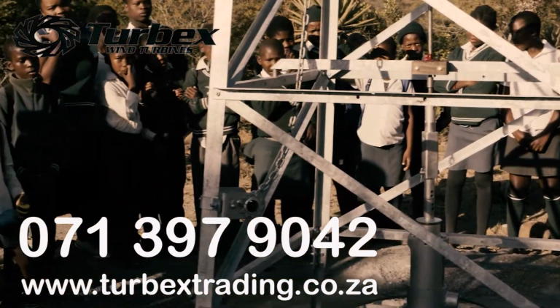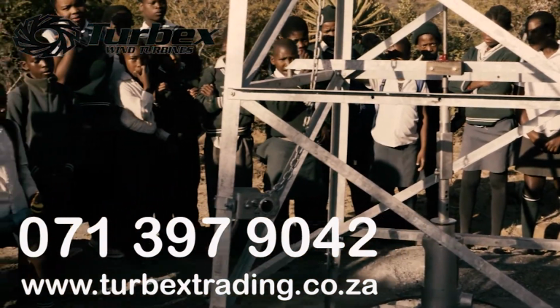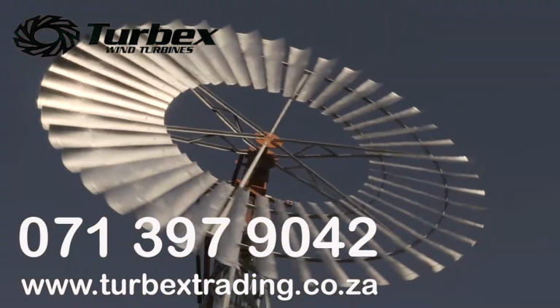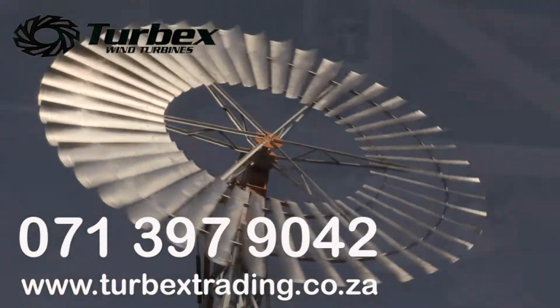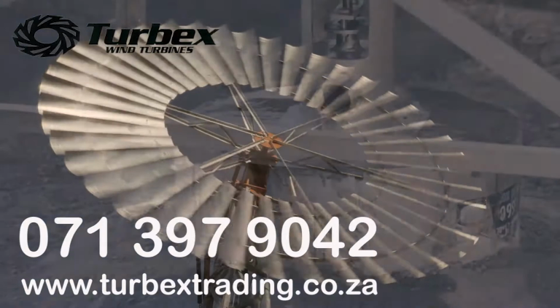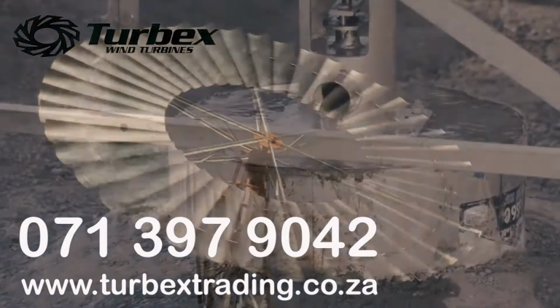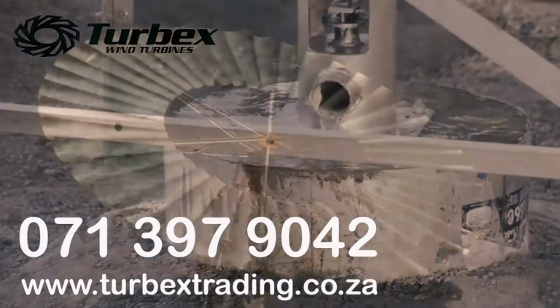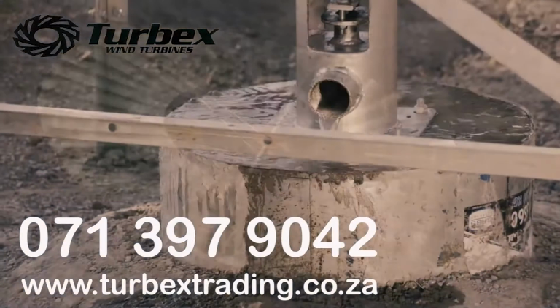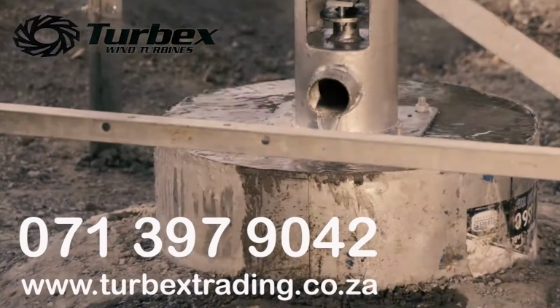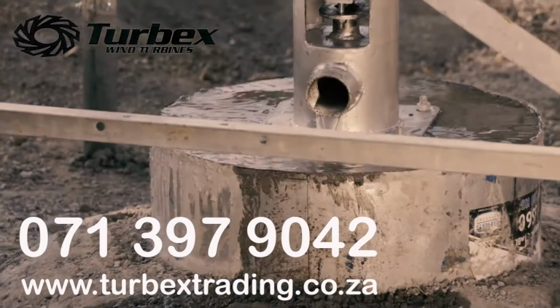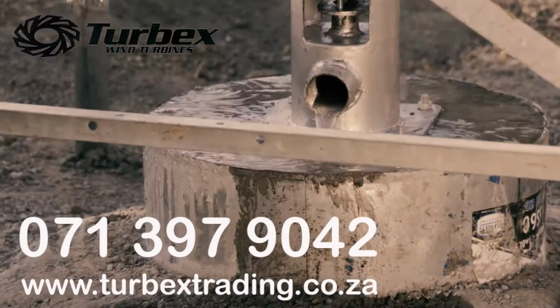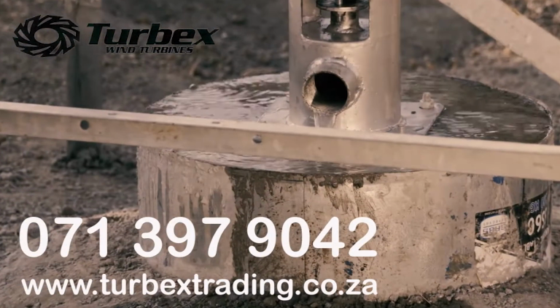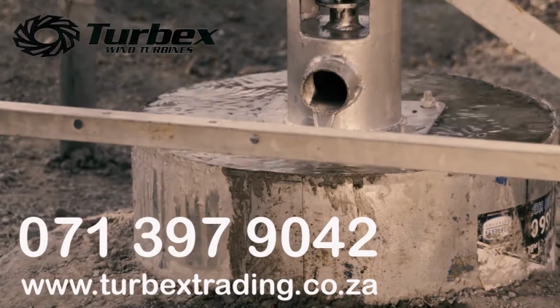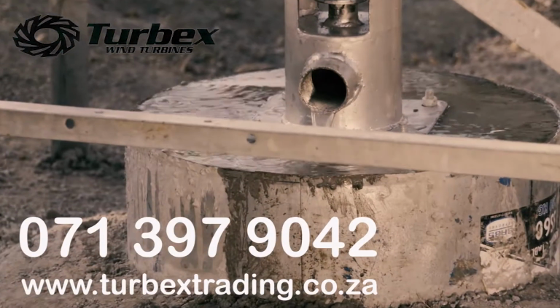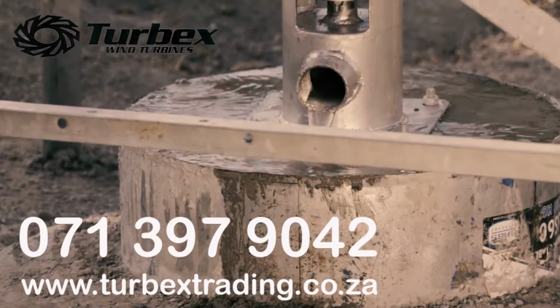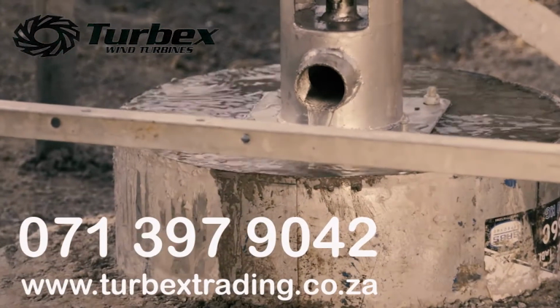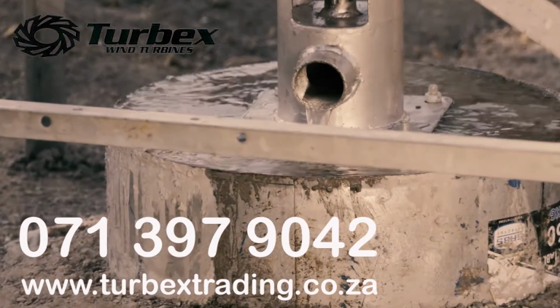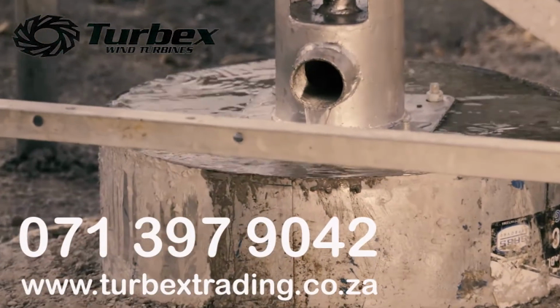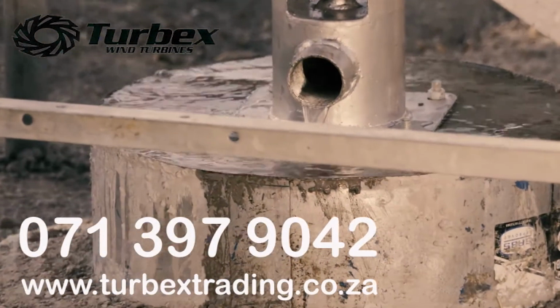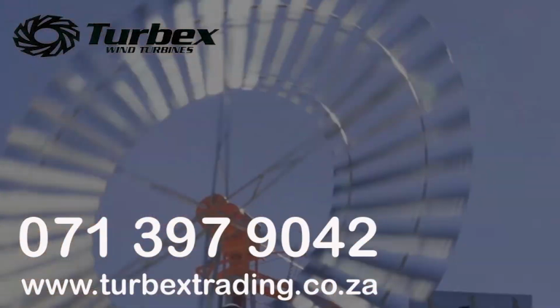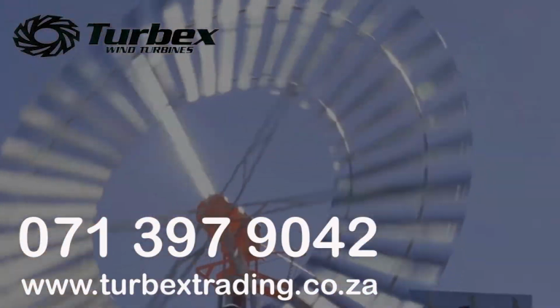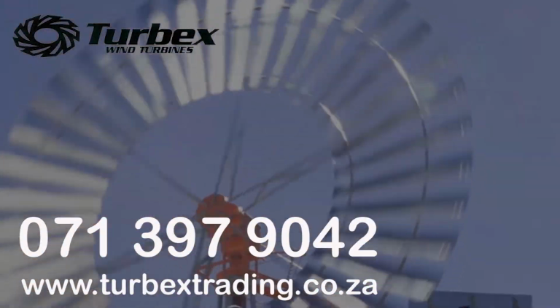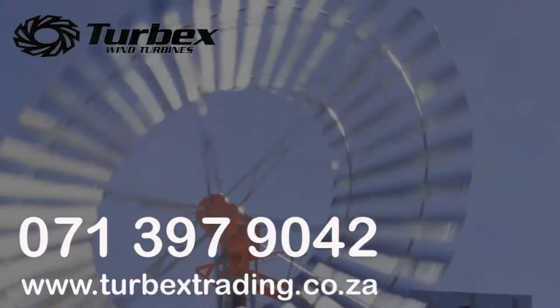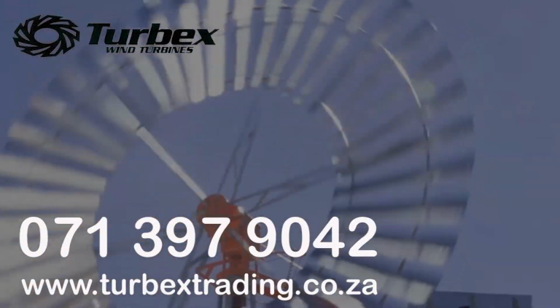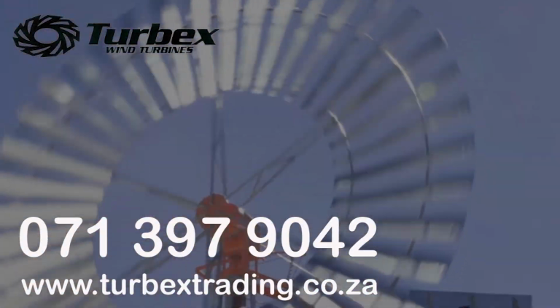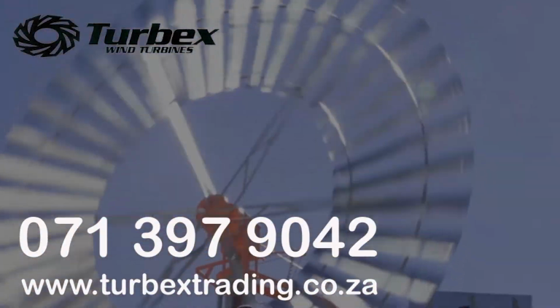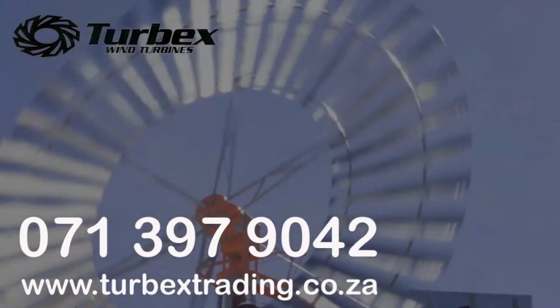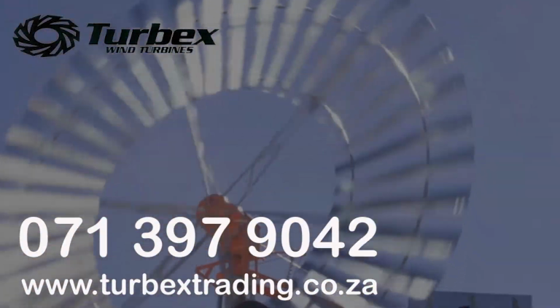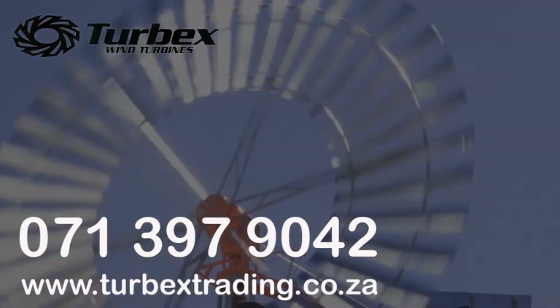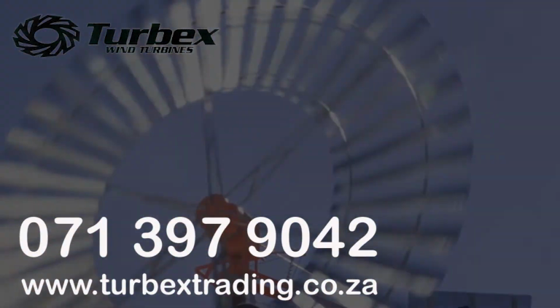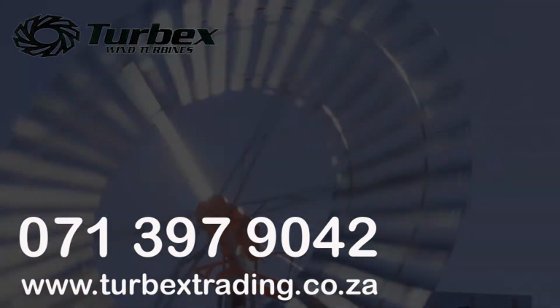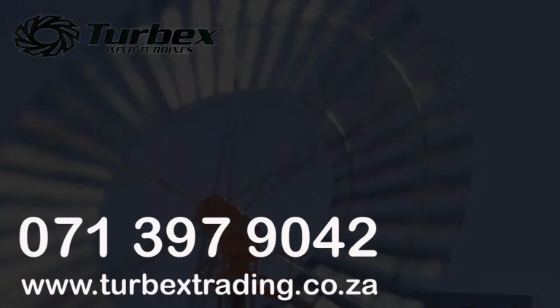Turbix pumps and power — the number one place in South Africa to meet all your renewable energy needs.